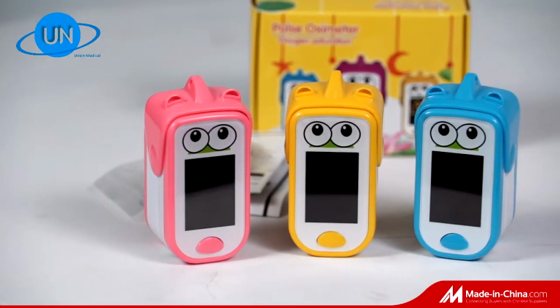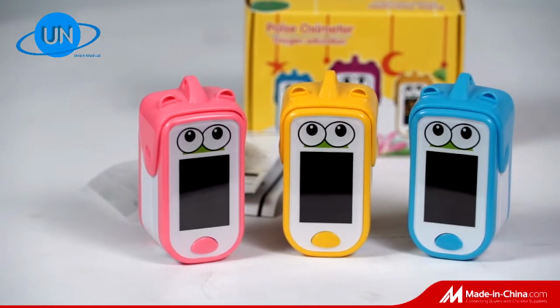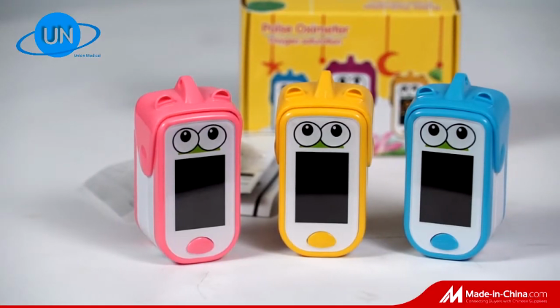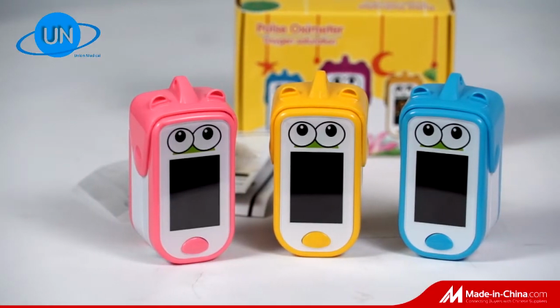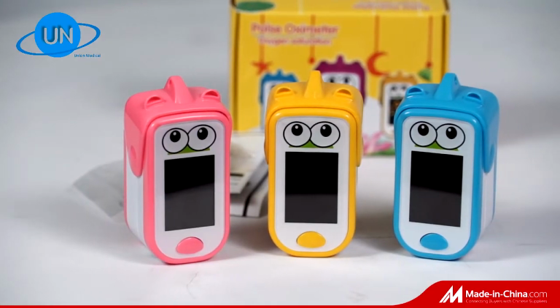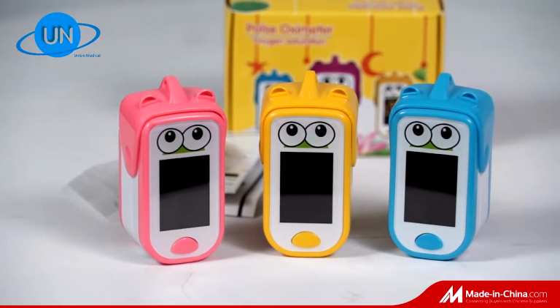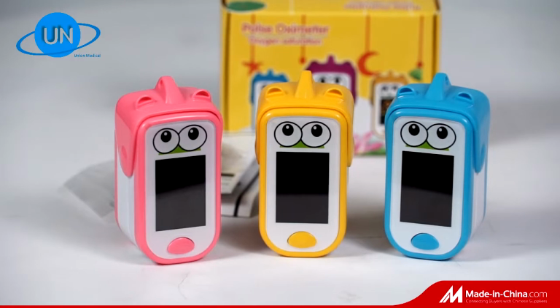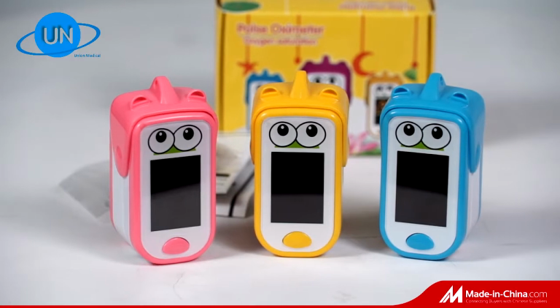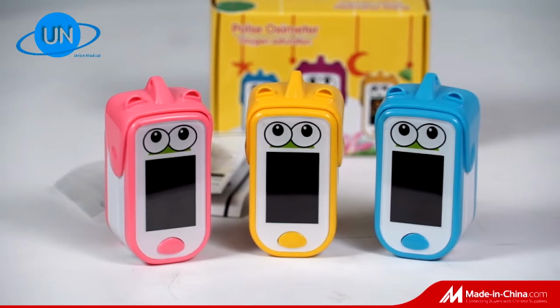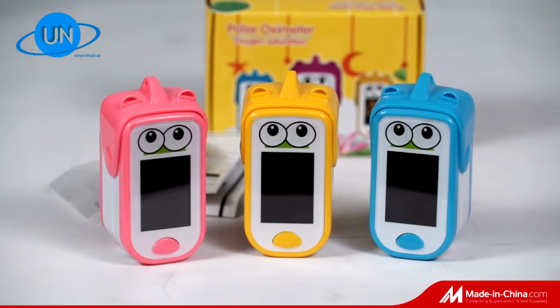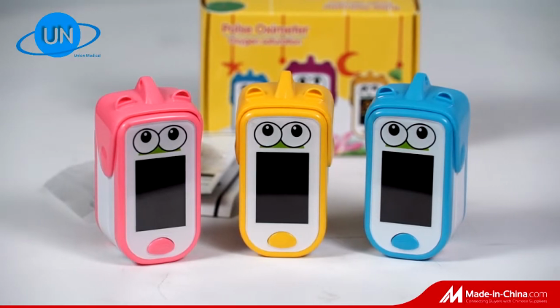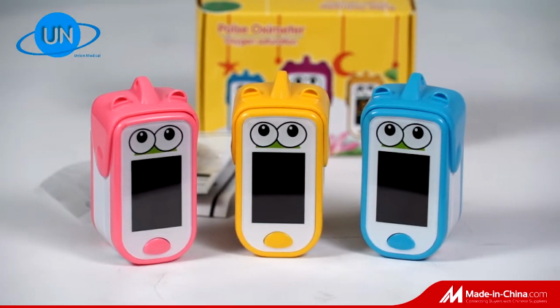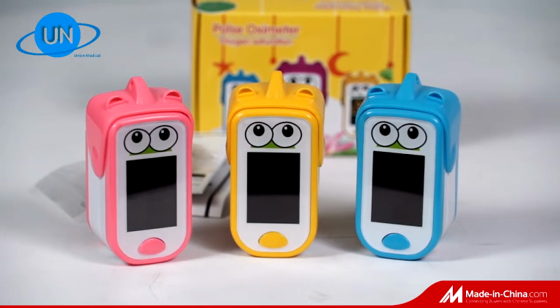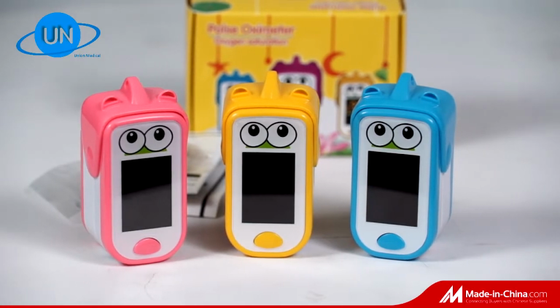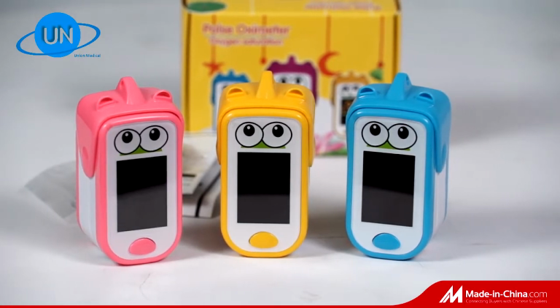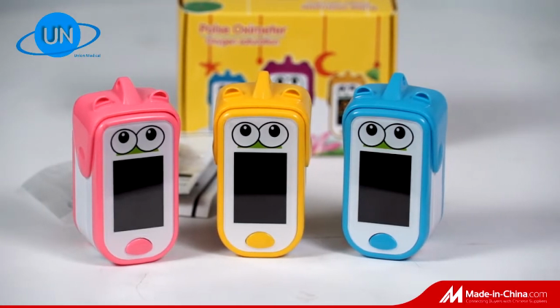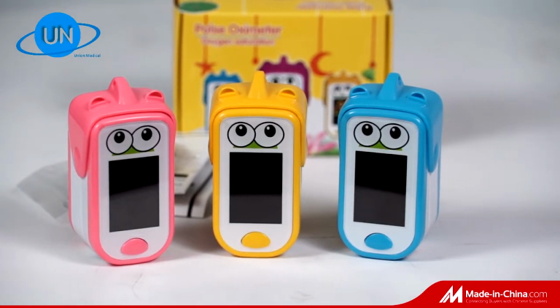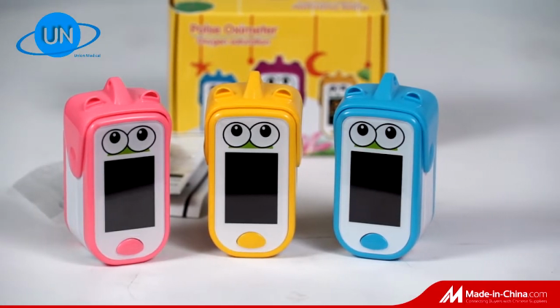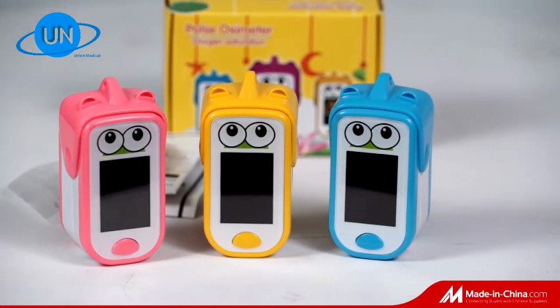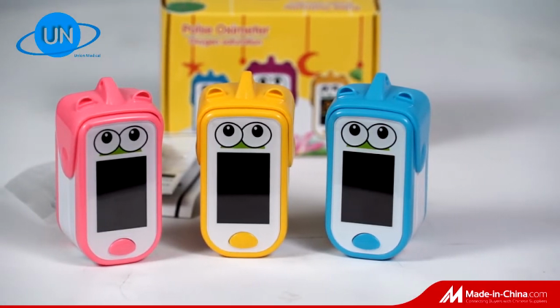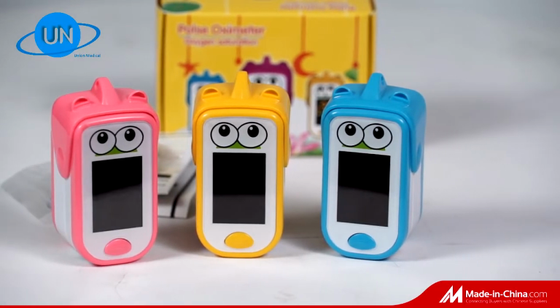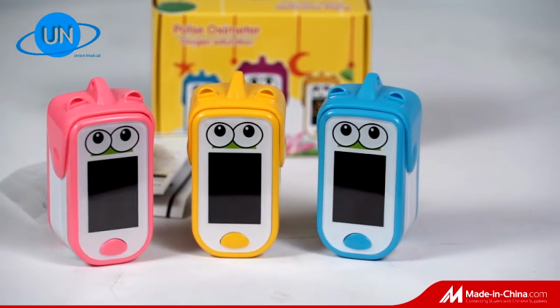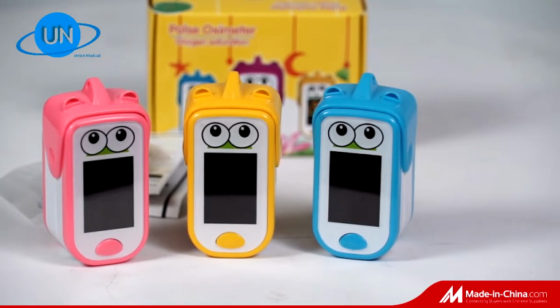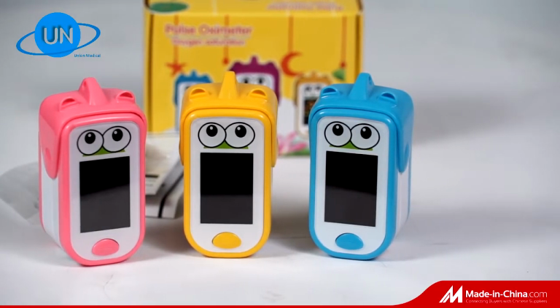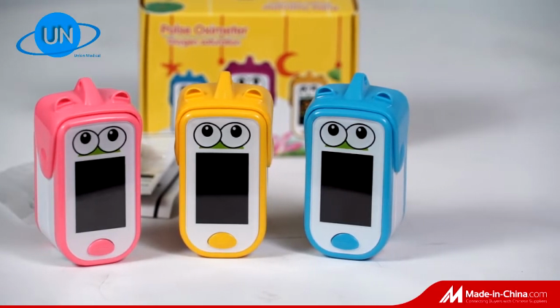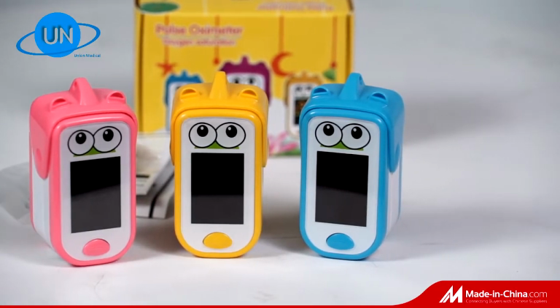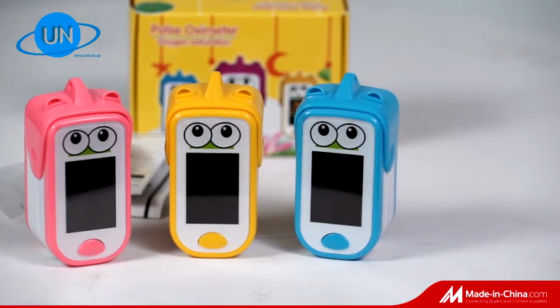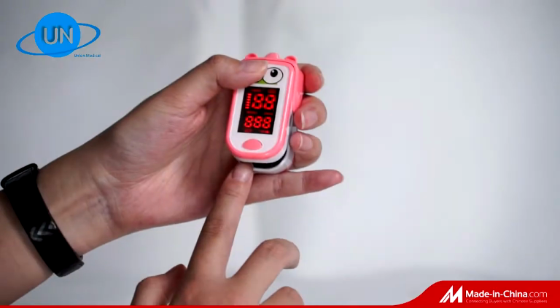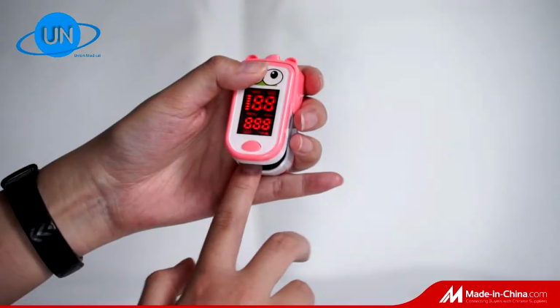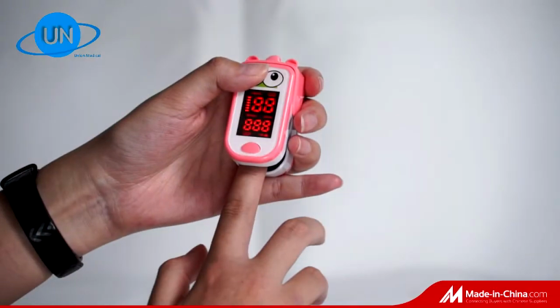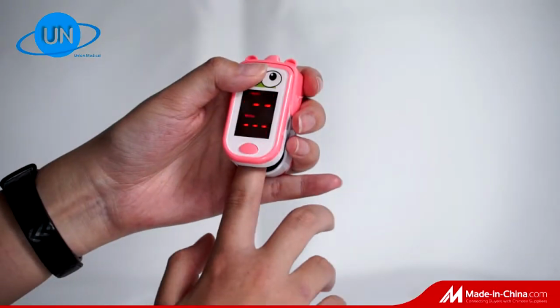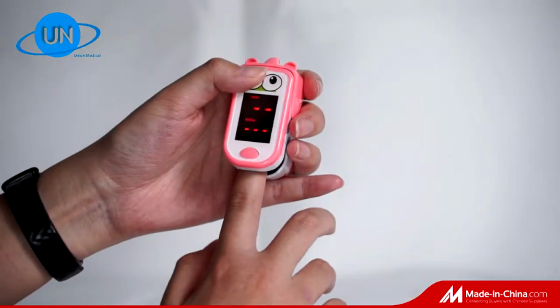The oximeter has two display directions and three colors optional: yellow, blue, and pink.